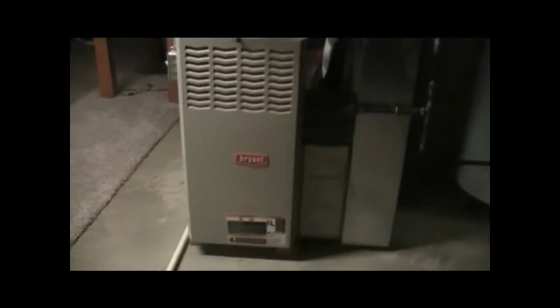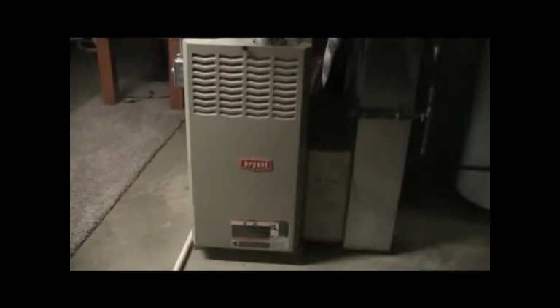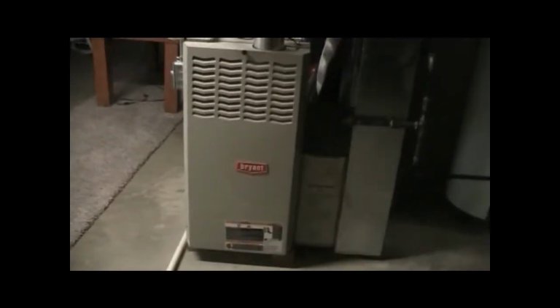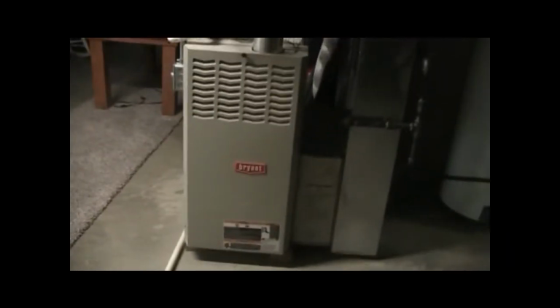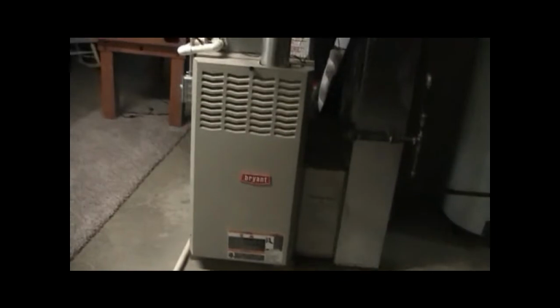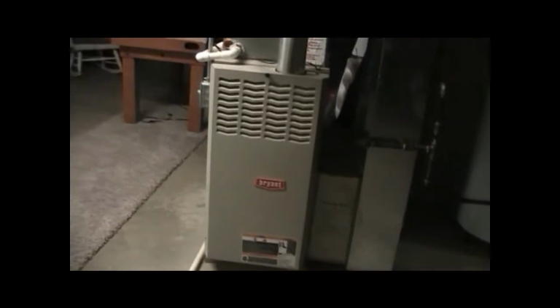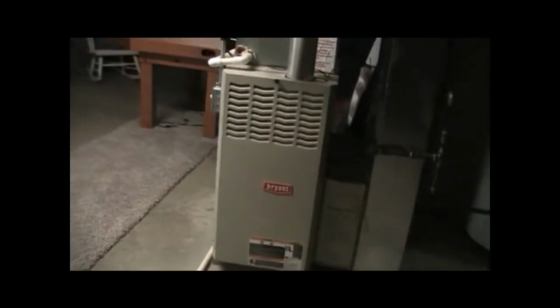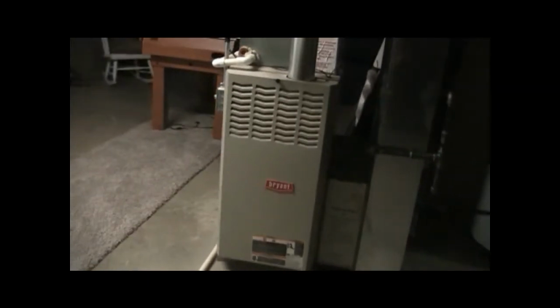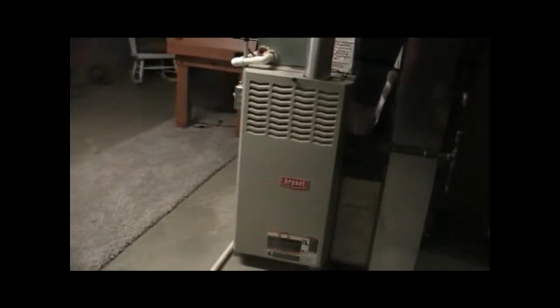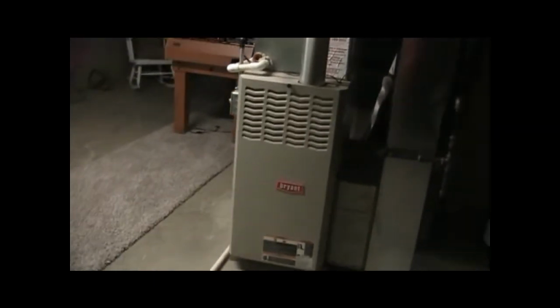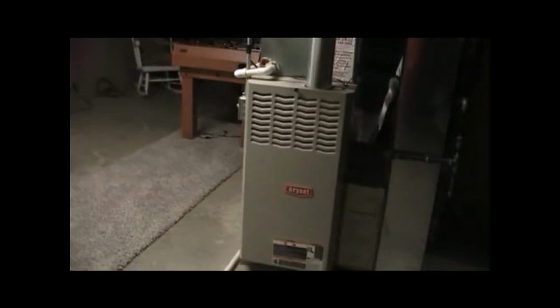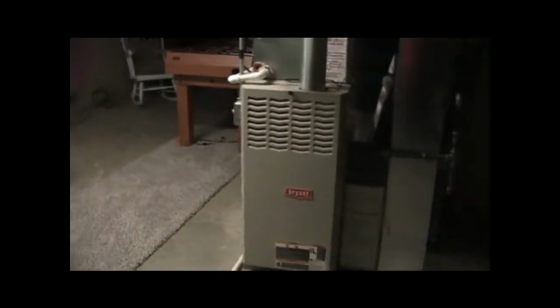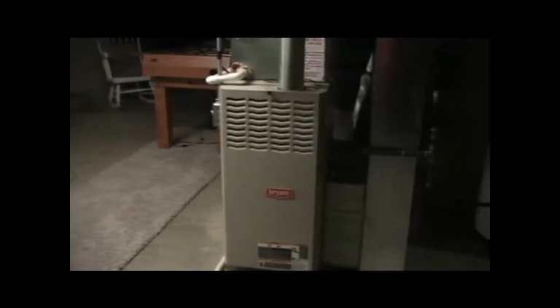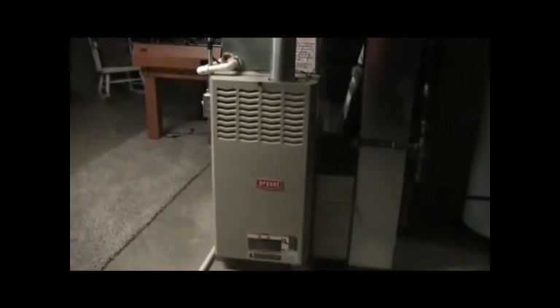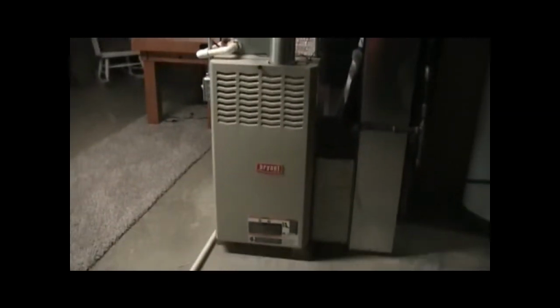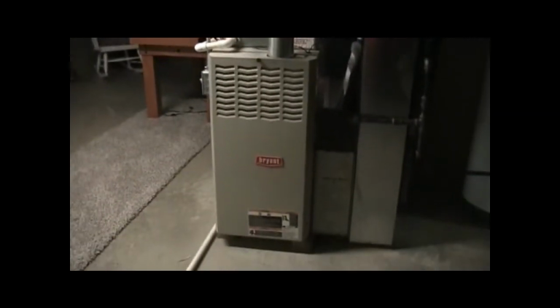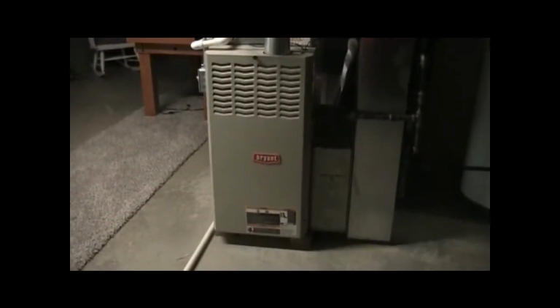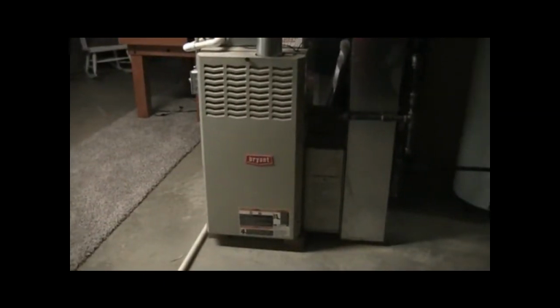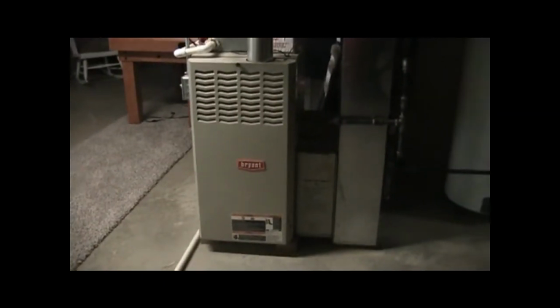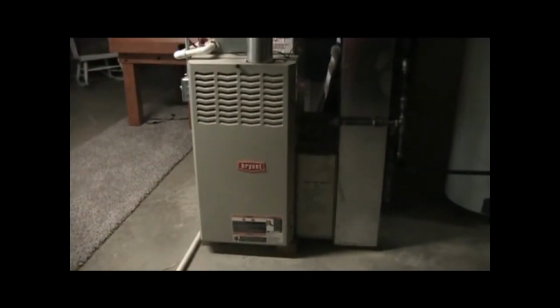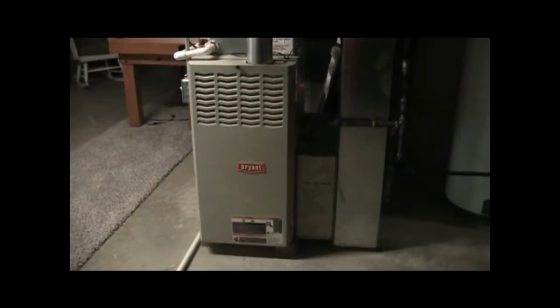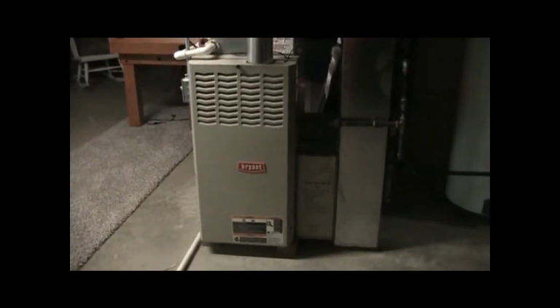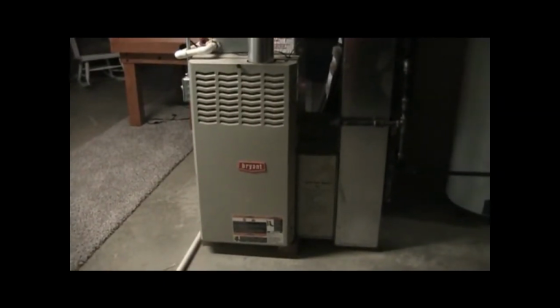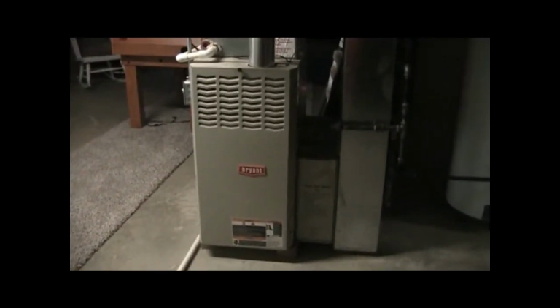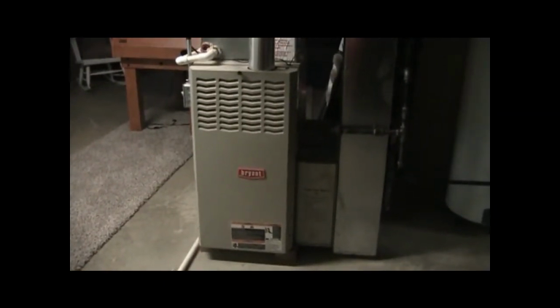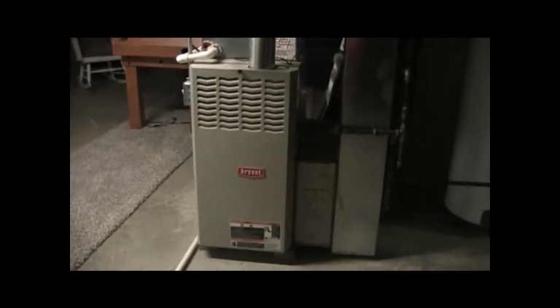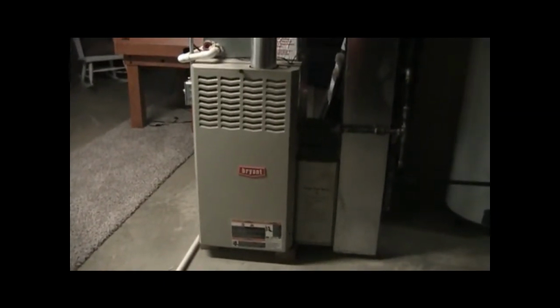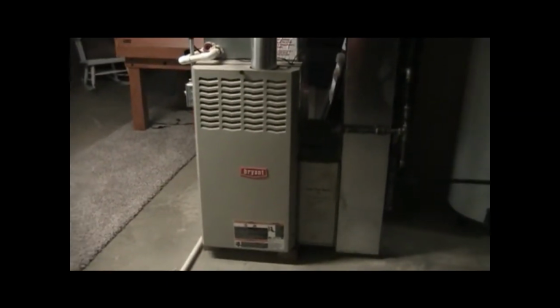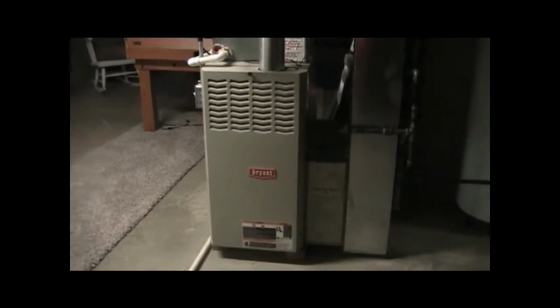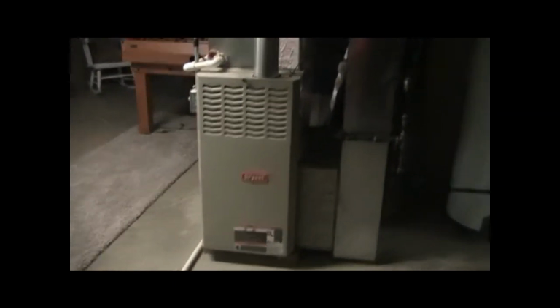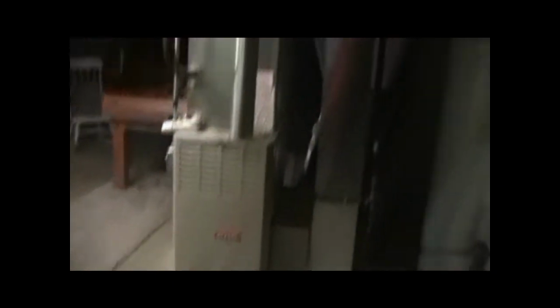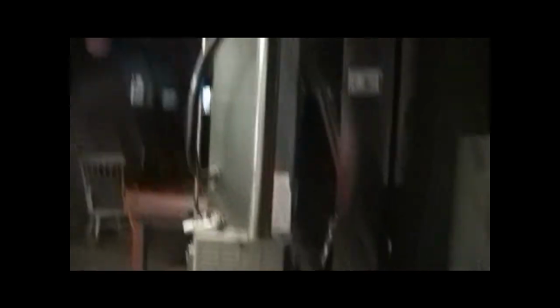The downstairs system is off. It's like 78 degrees downstairs. The upstairs system is set to 78.